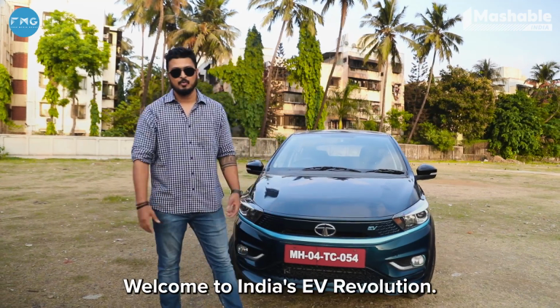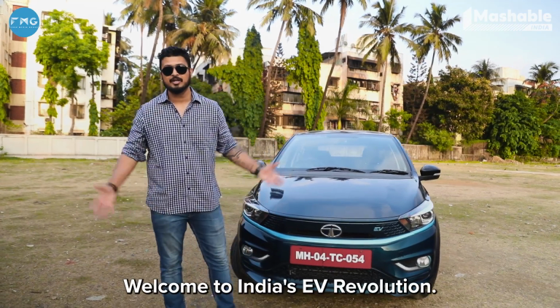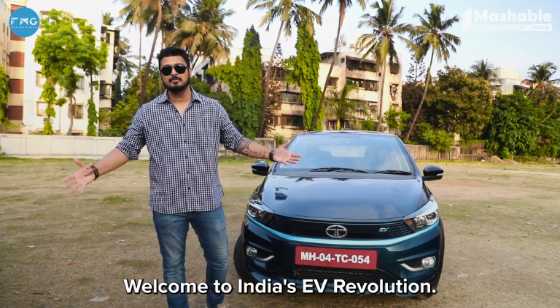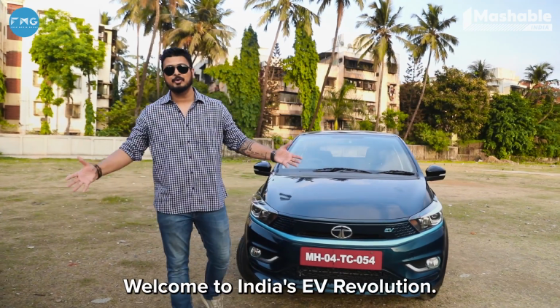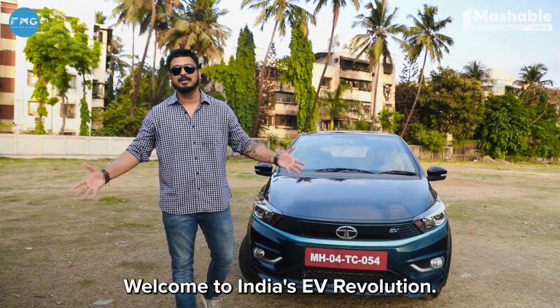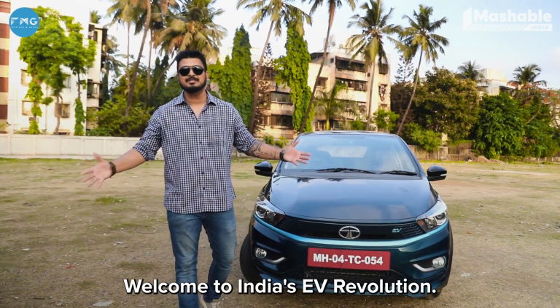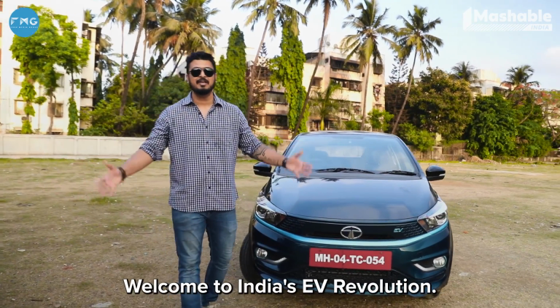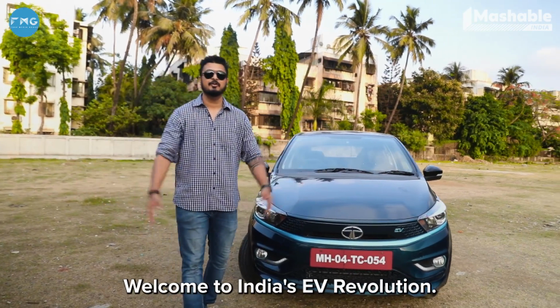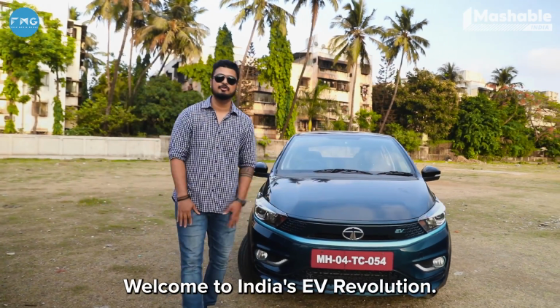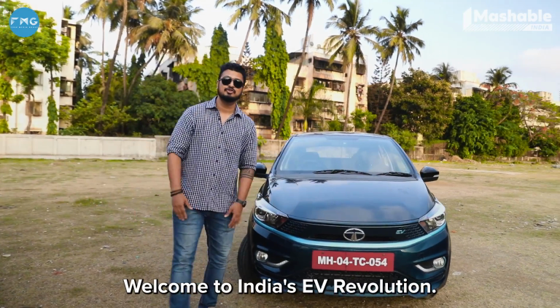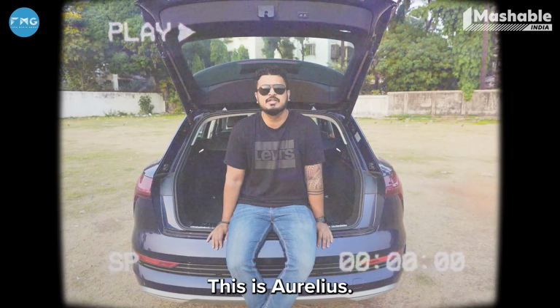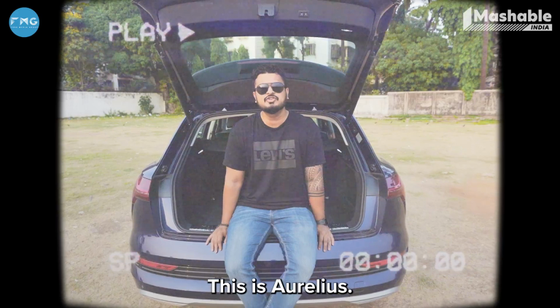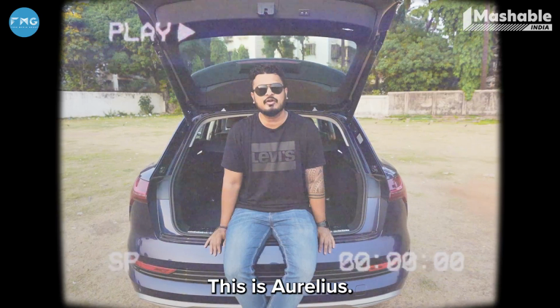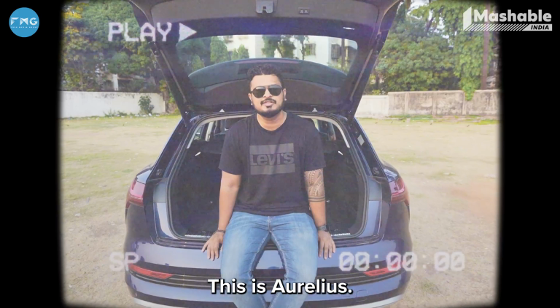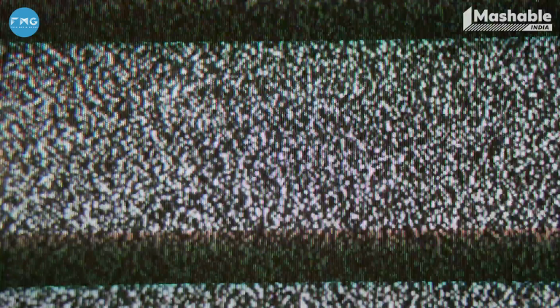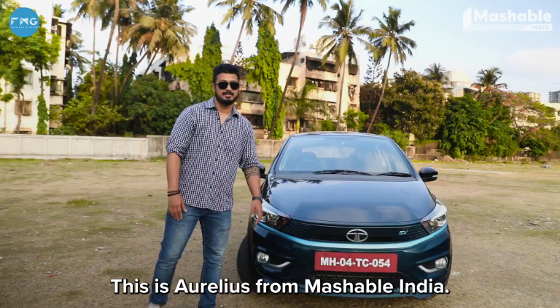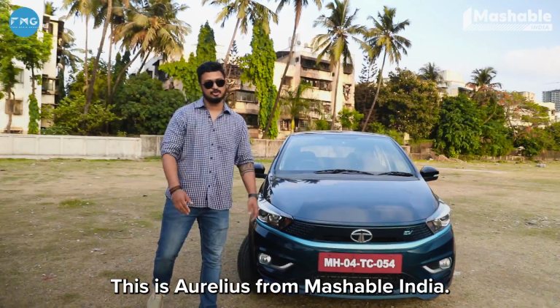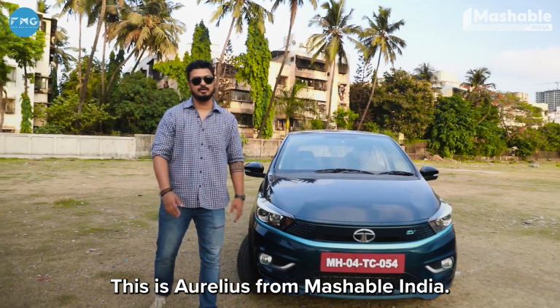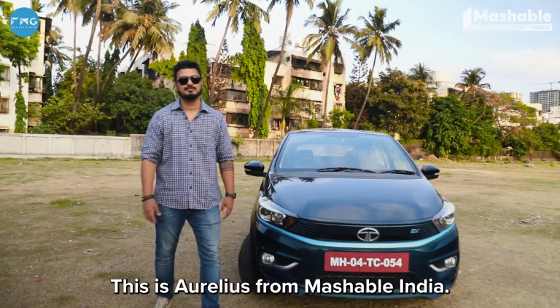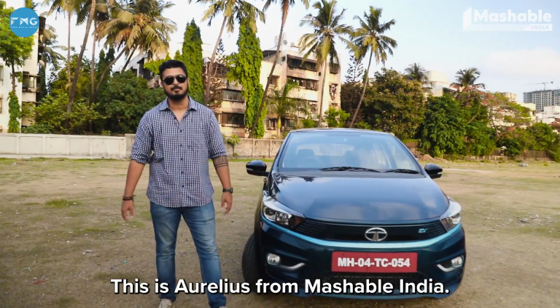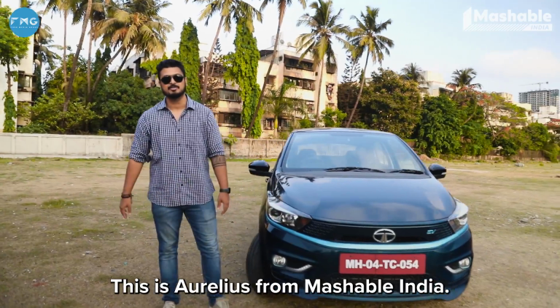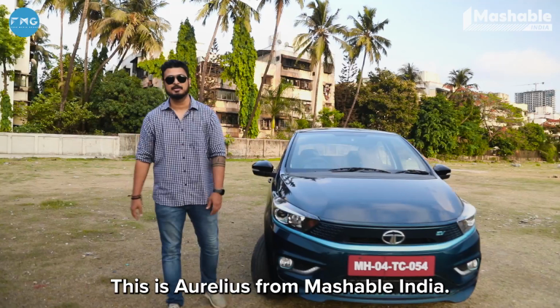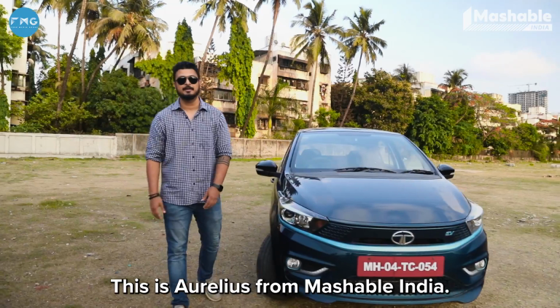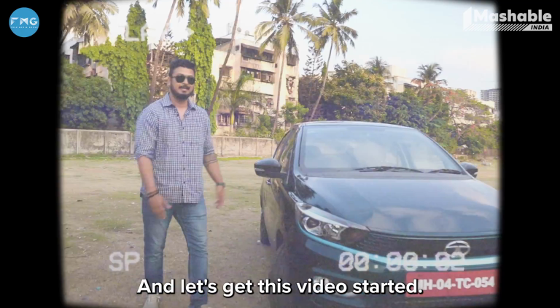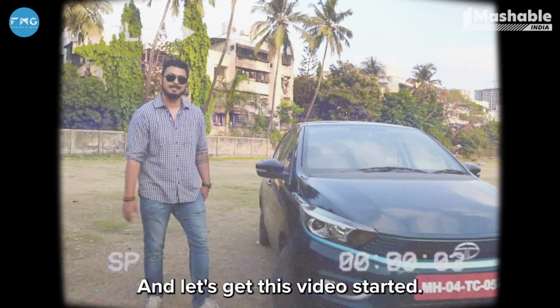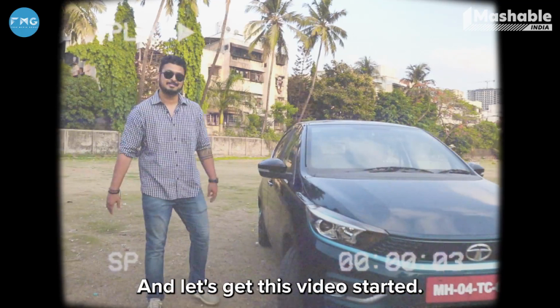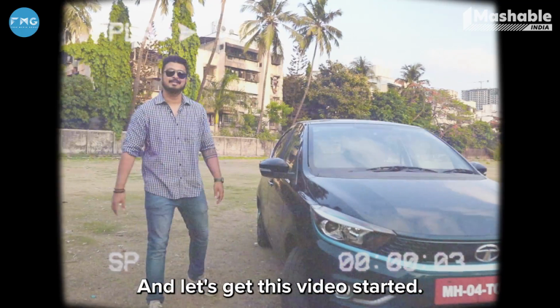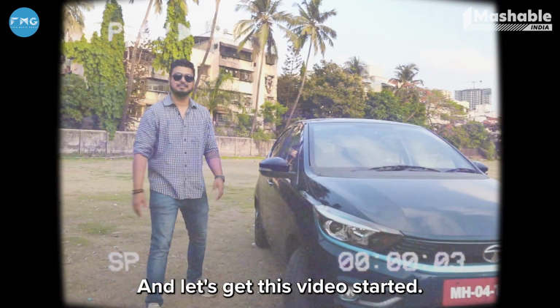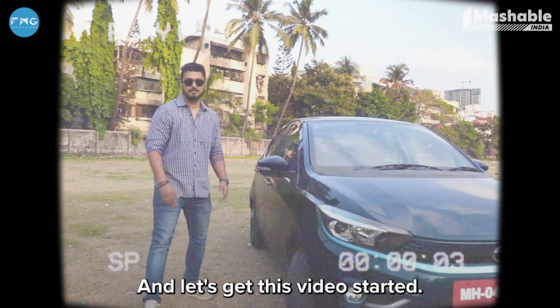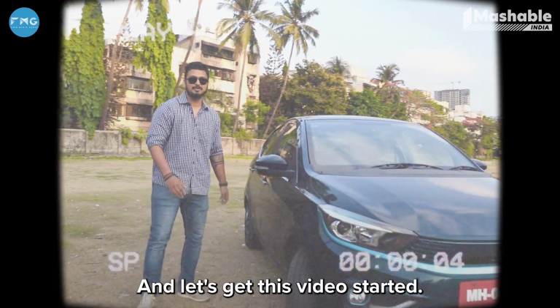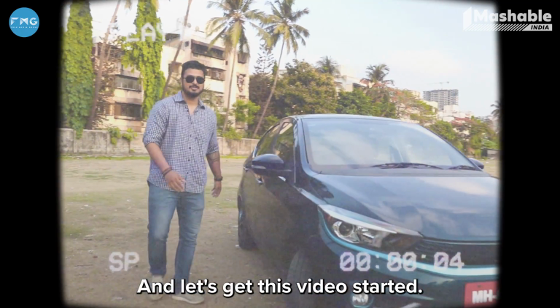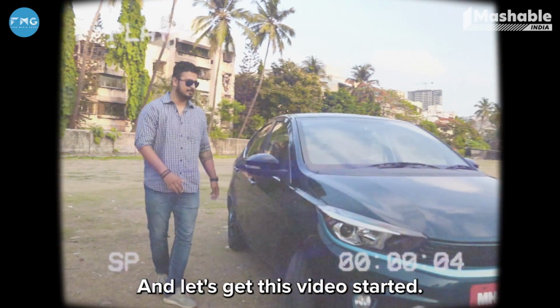Welcome to India's EV revolution. This is Aurelius from Mashable India. And let's get this video started.